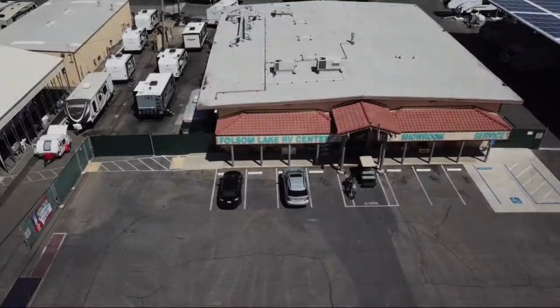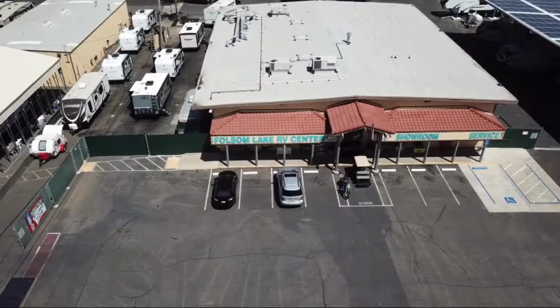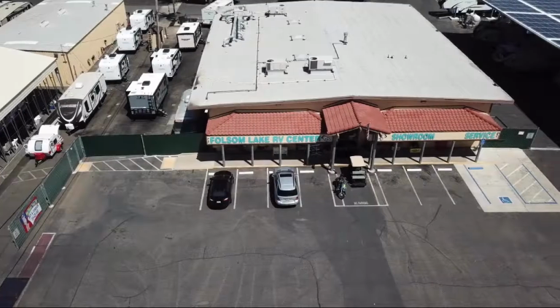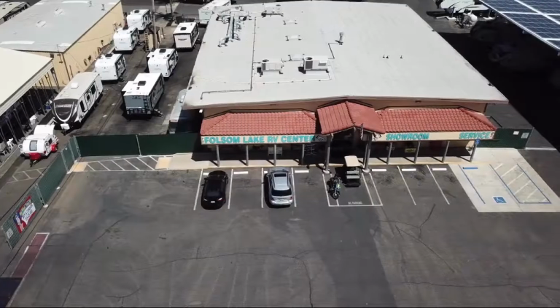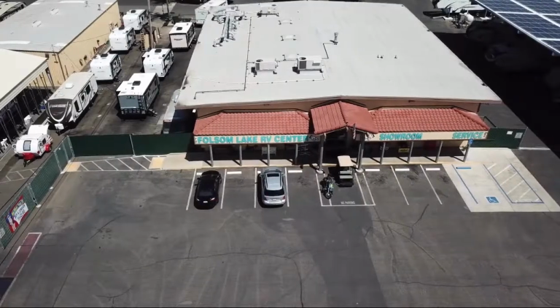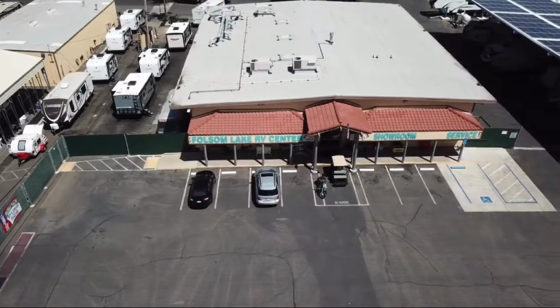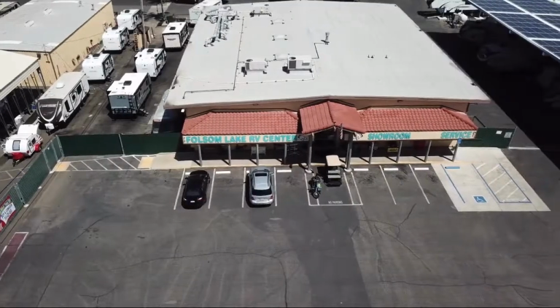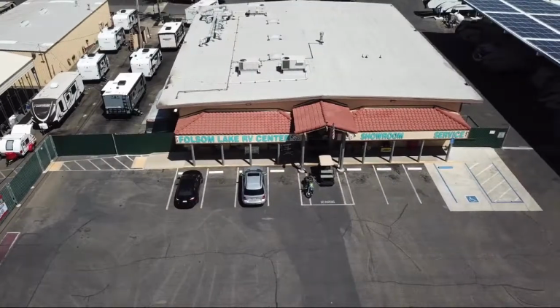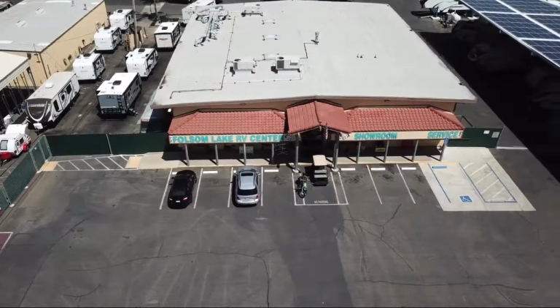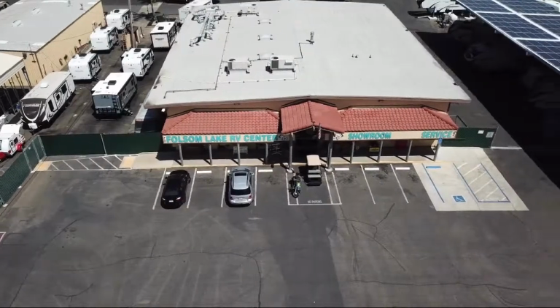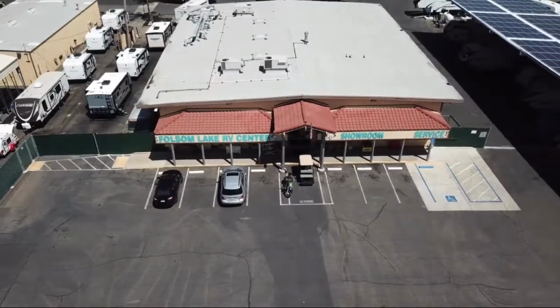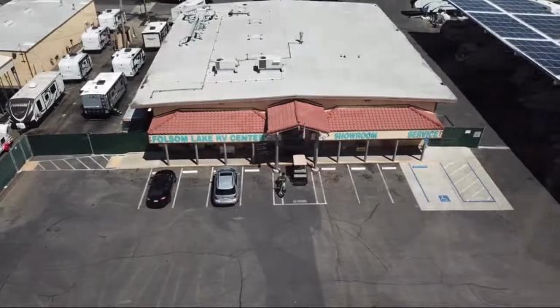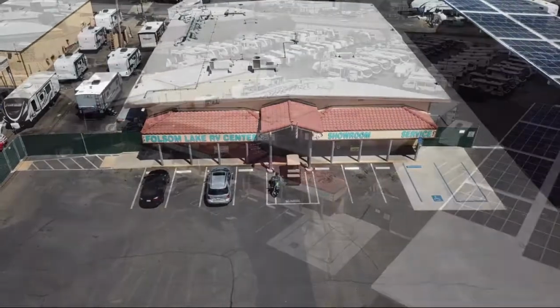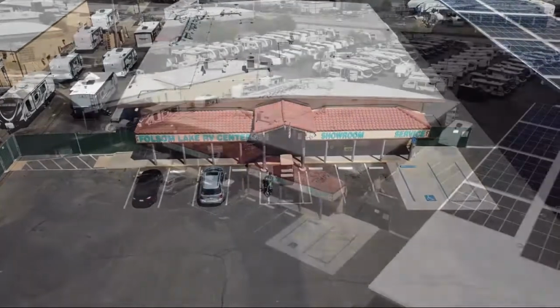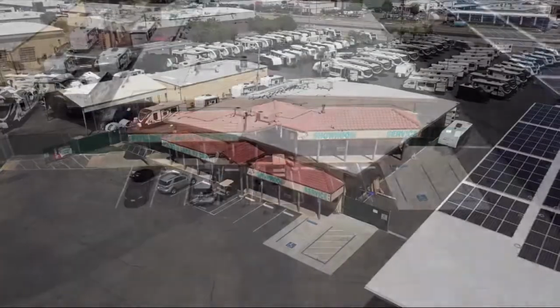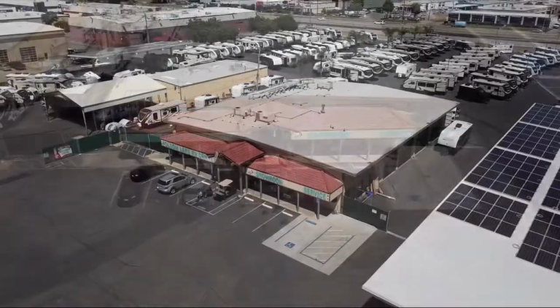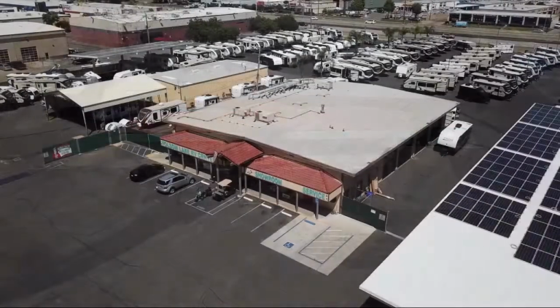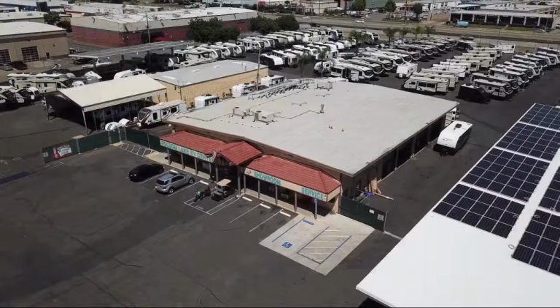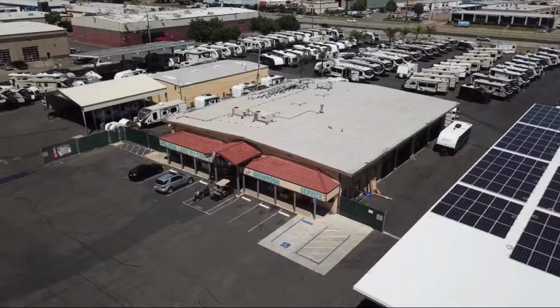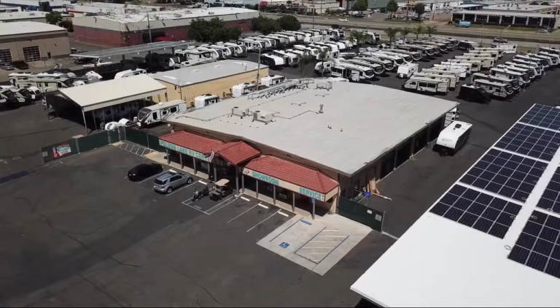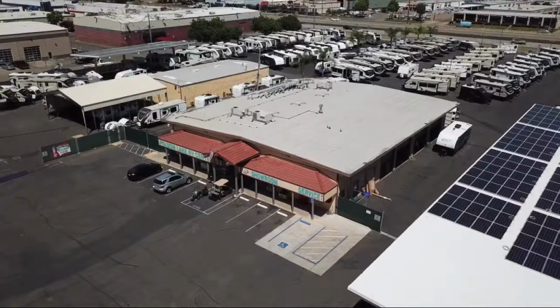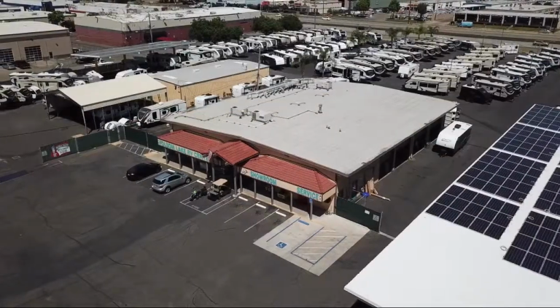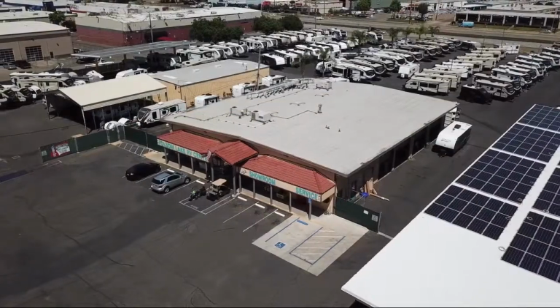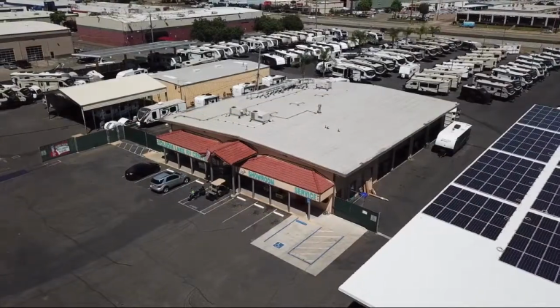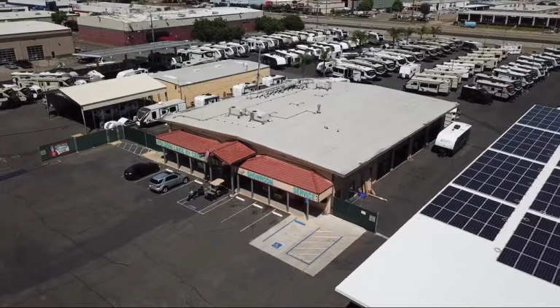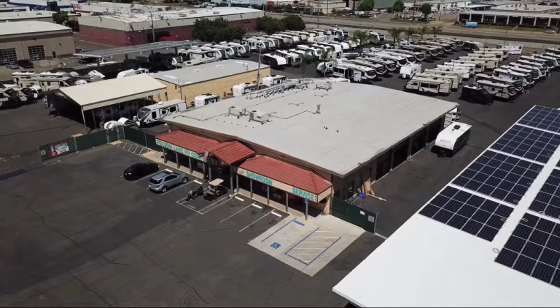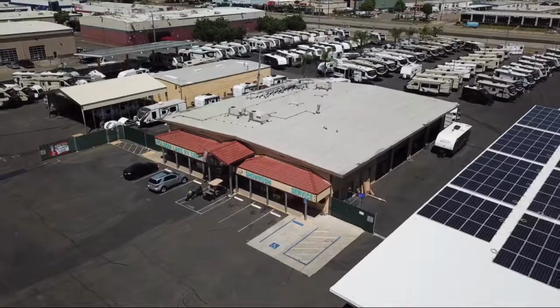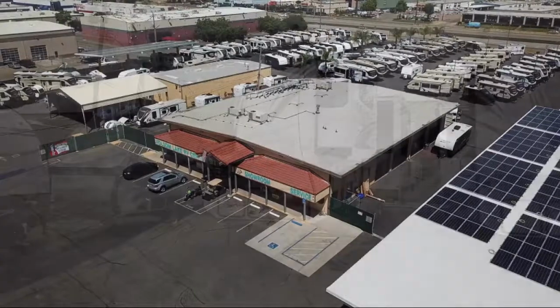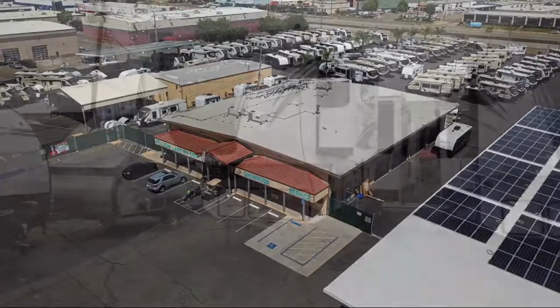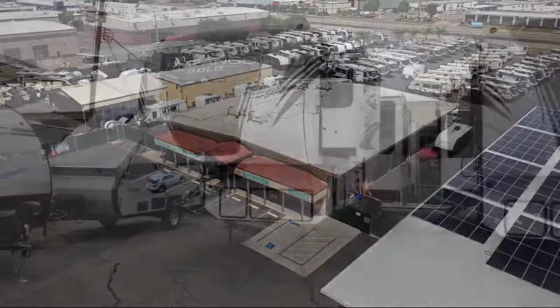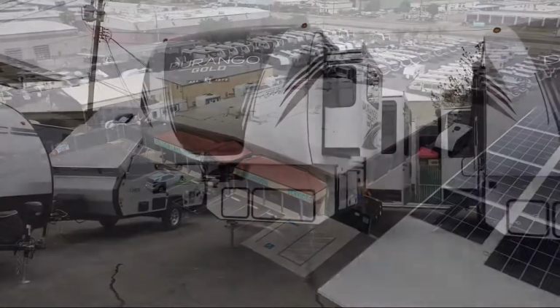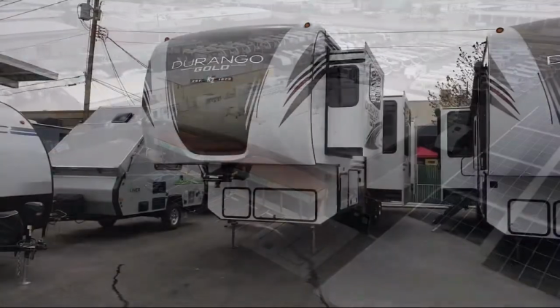Welcome to Folsom Lake RV. Let us show you views of one of the highest quality units available in our inventory.